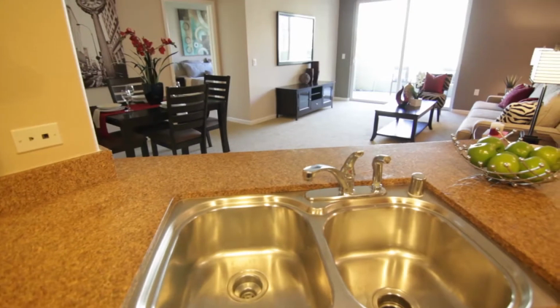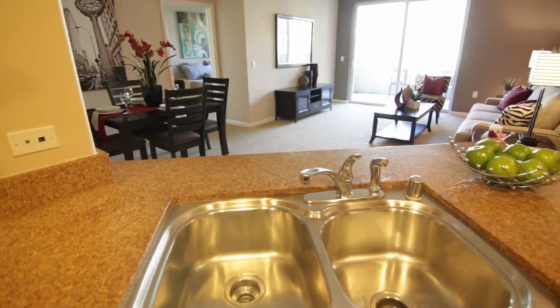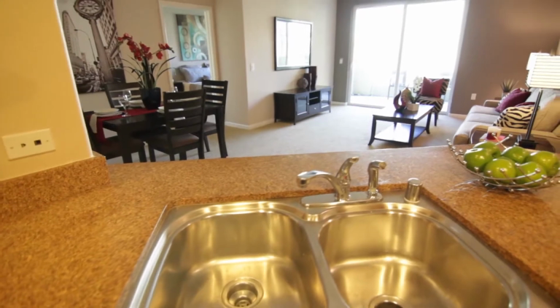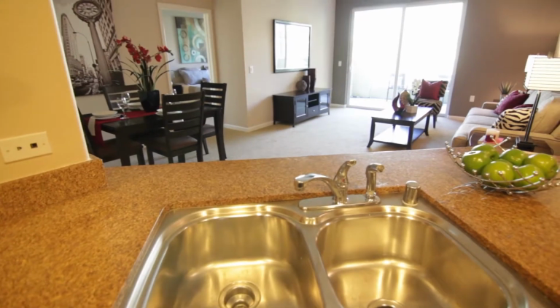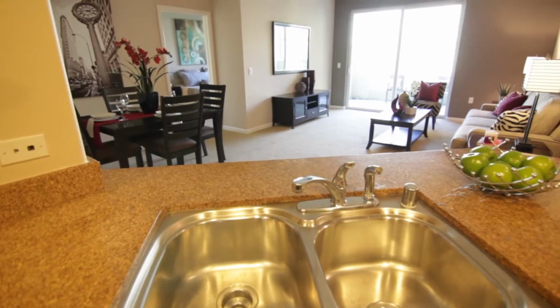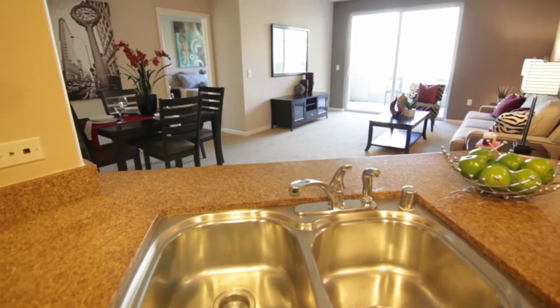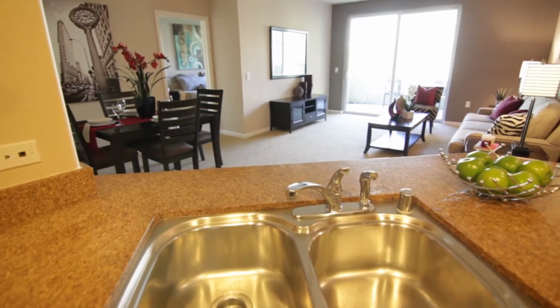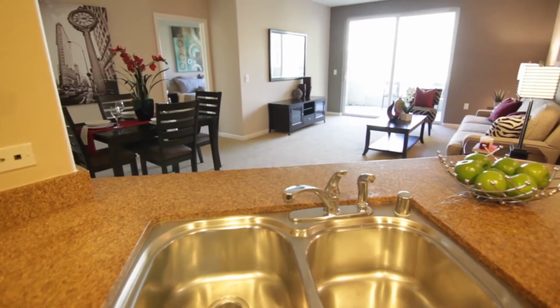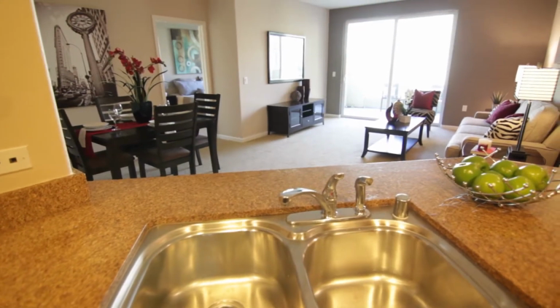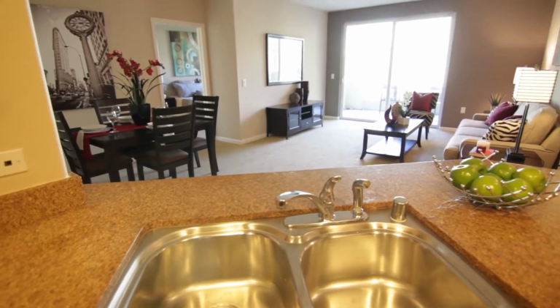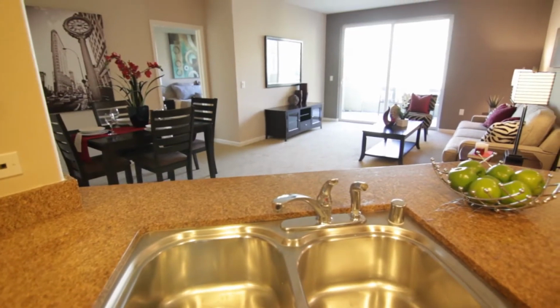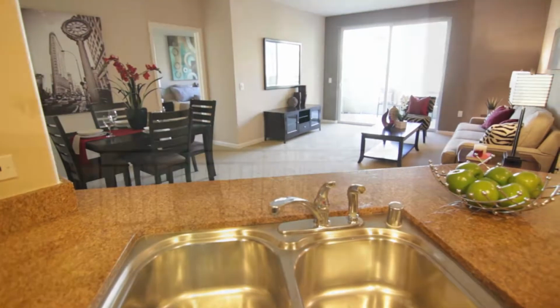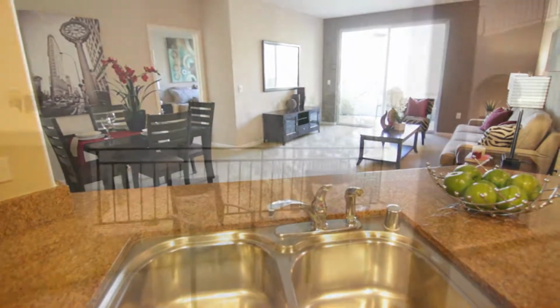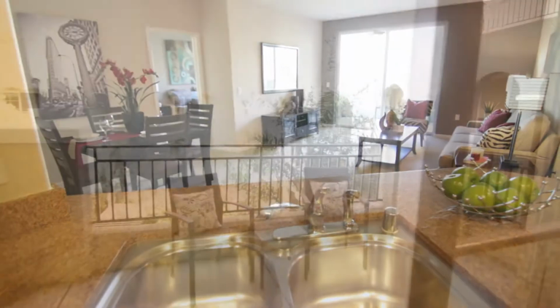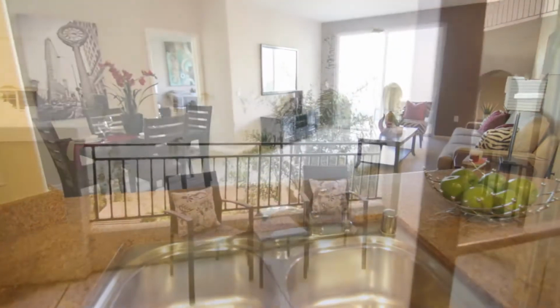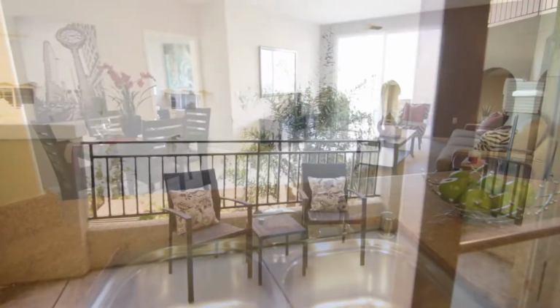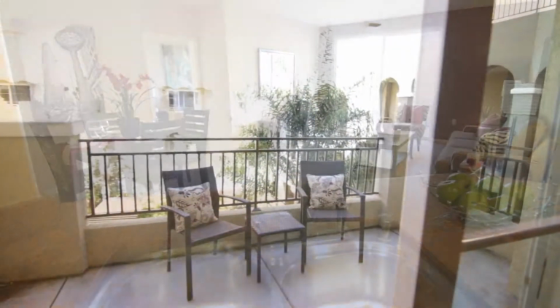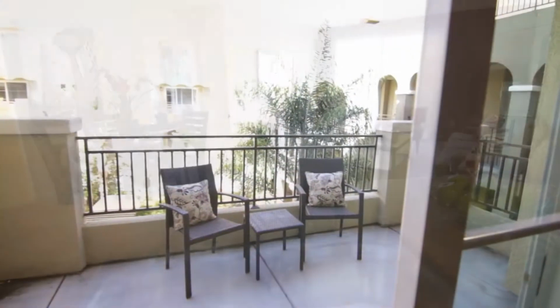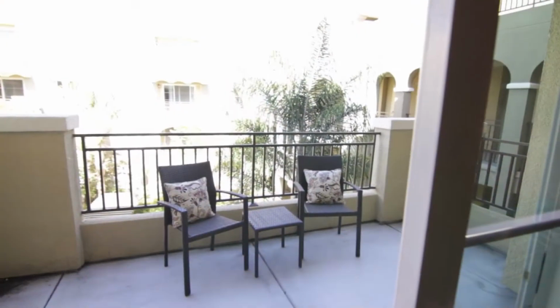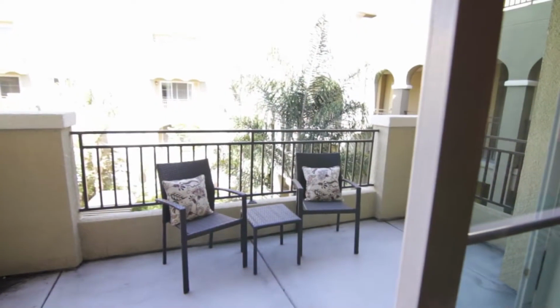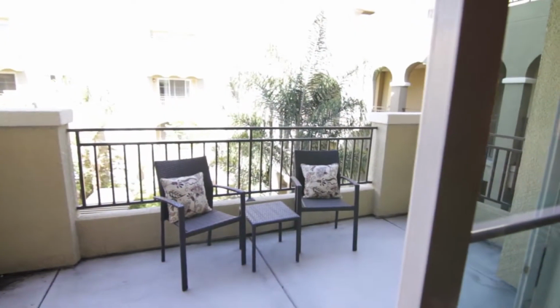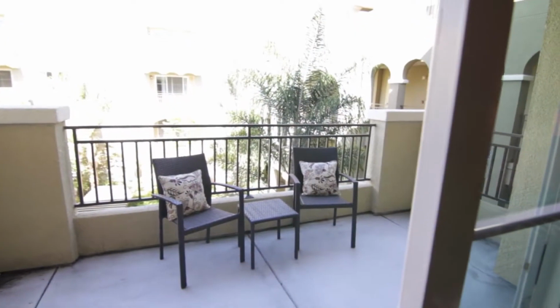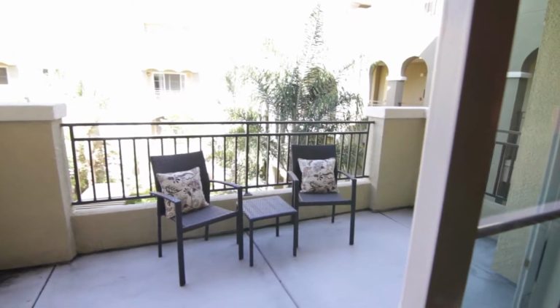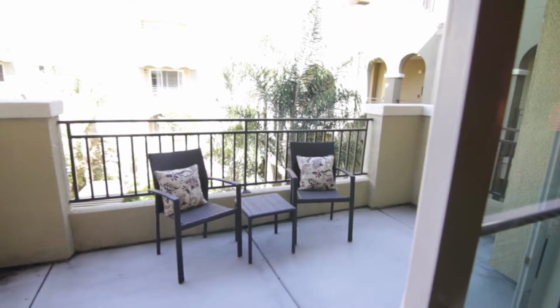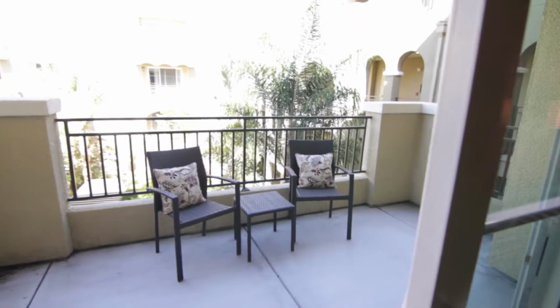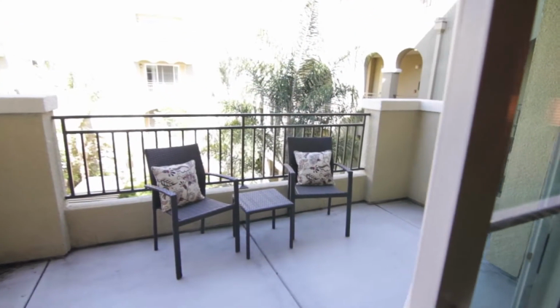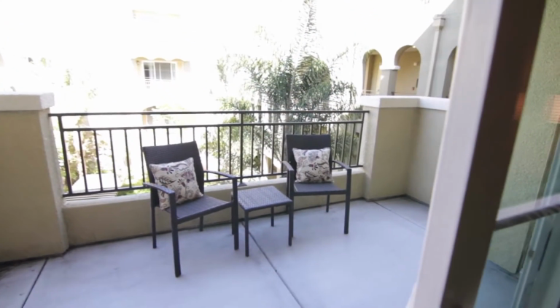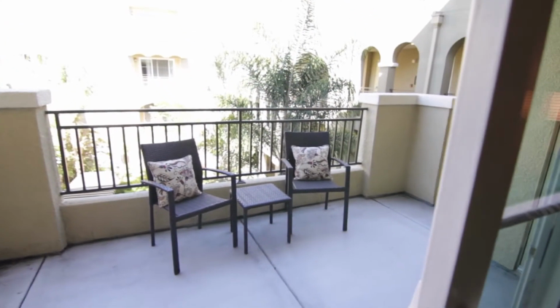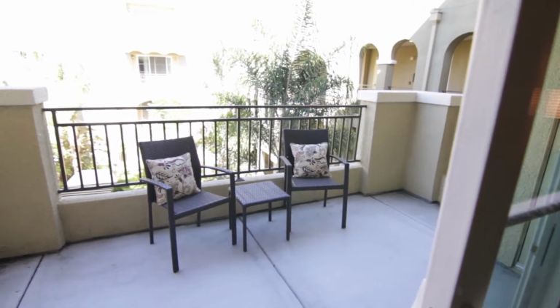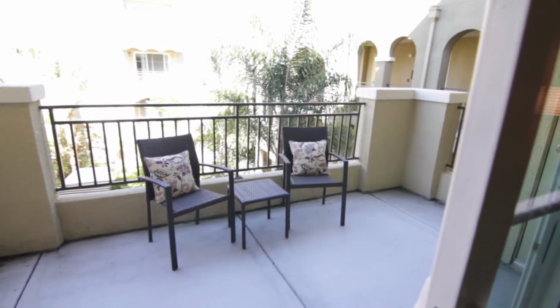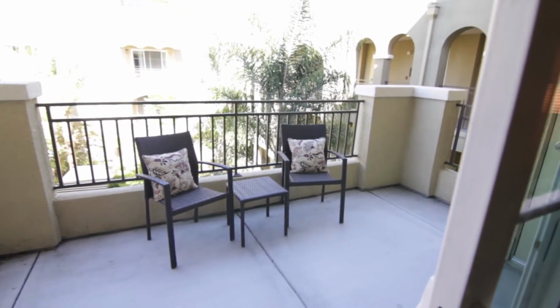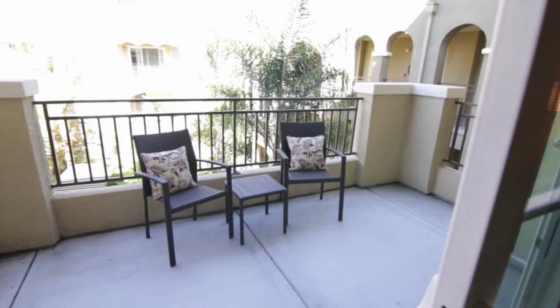With this home's location in the building, it also features a large balcony just off the family room.